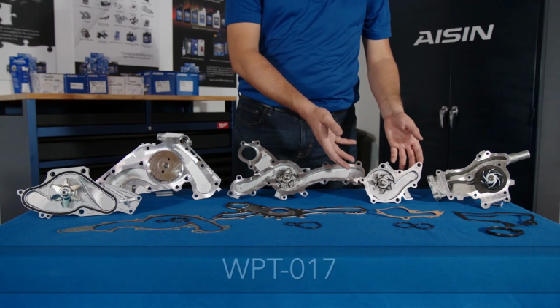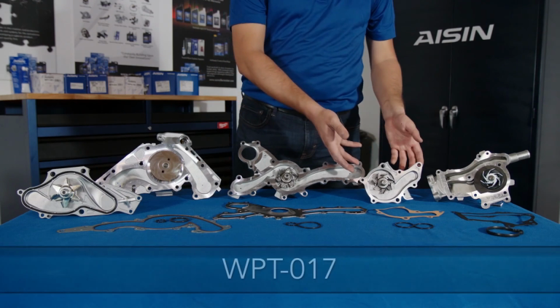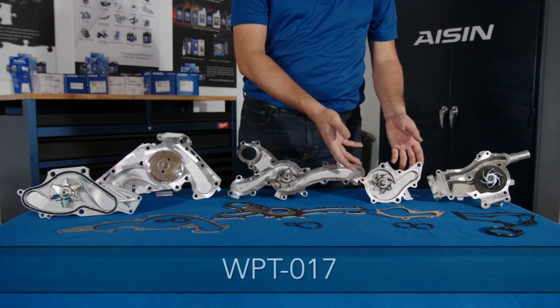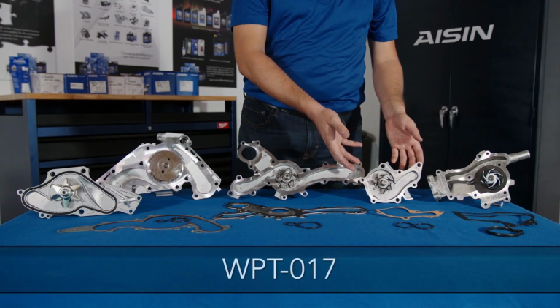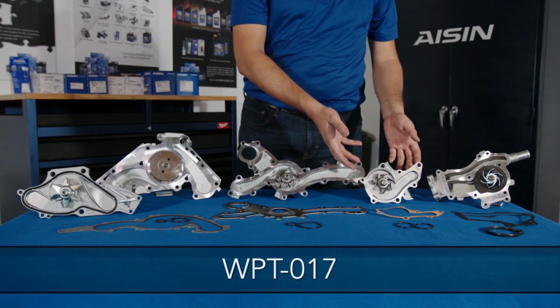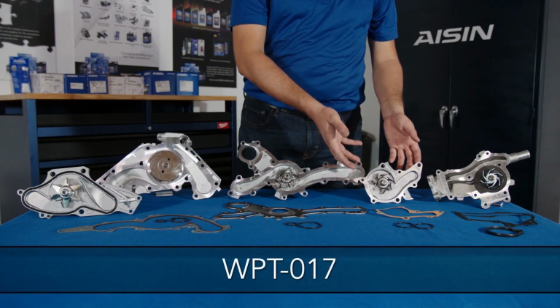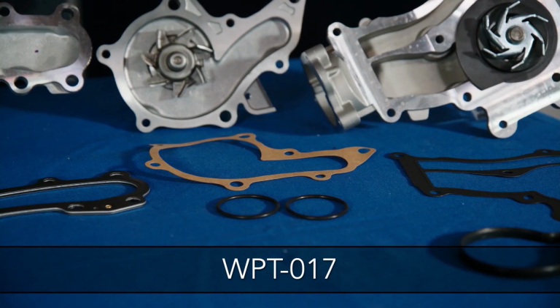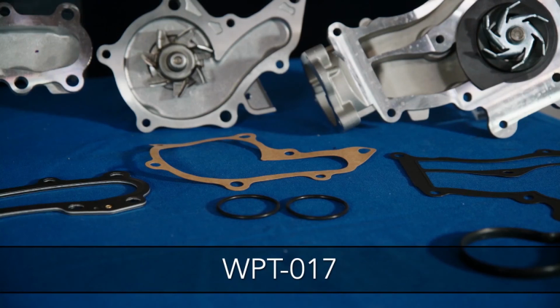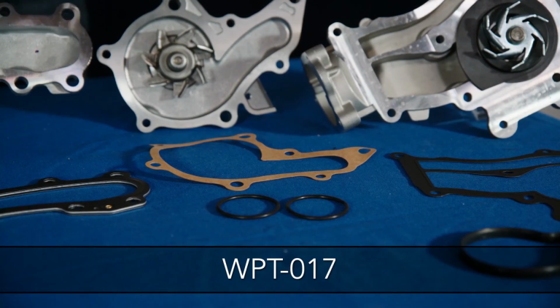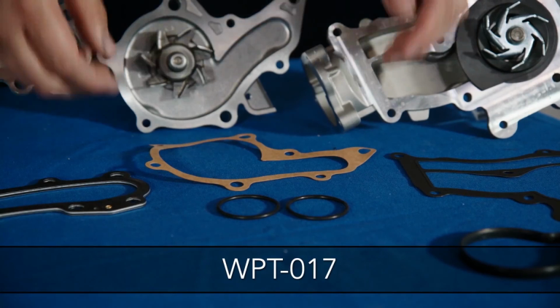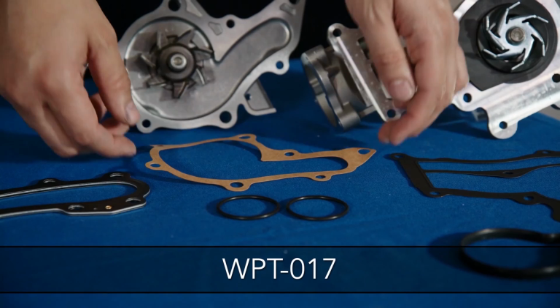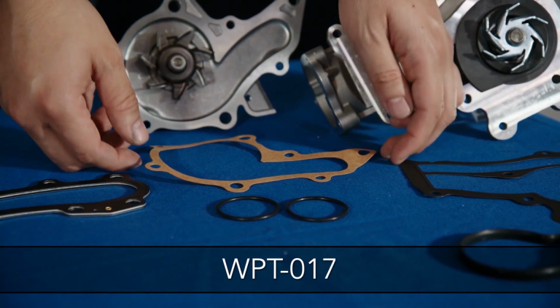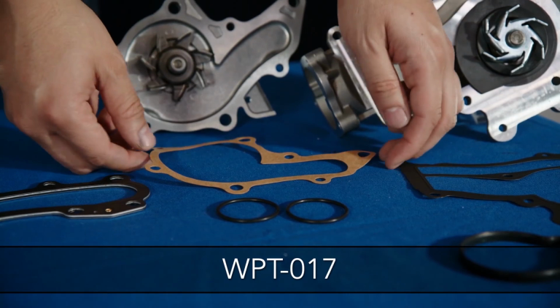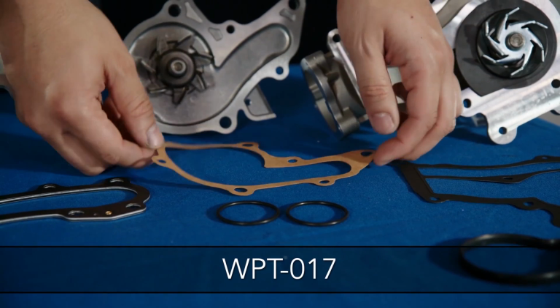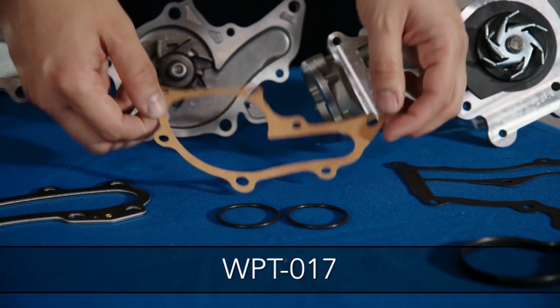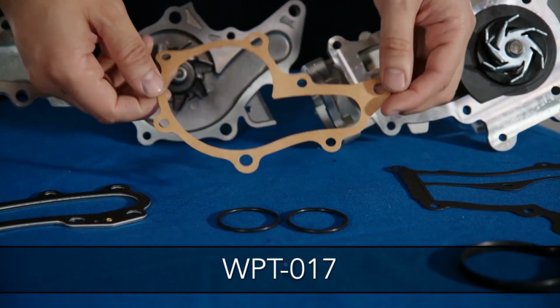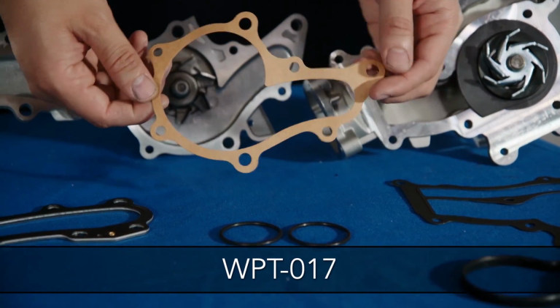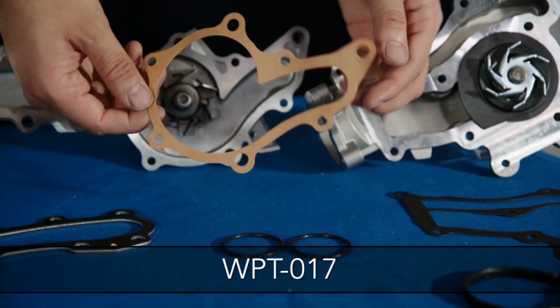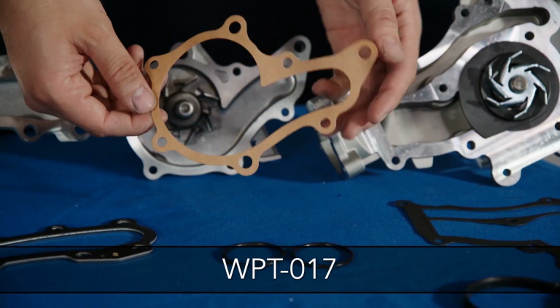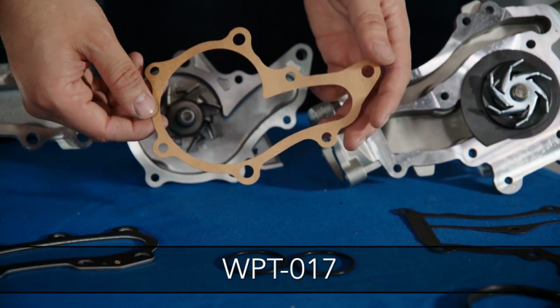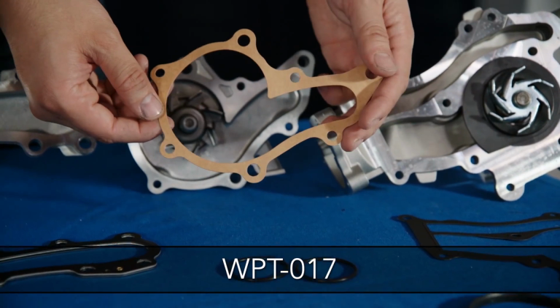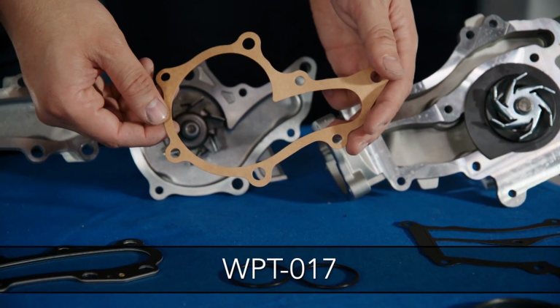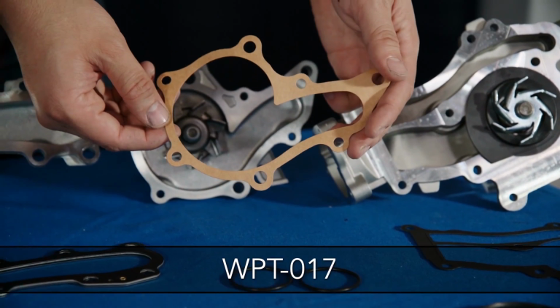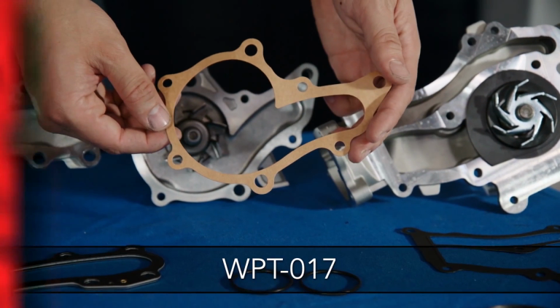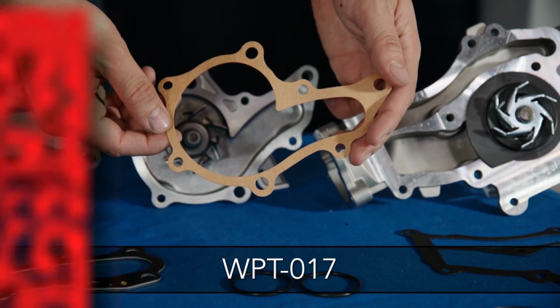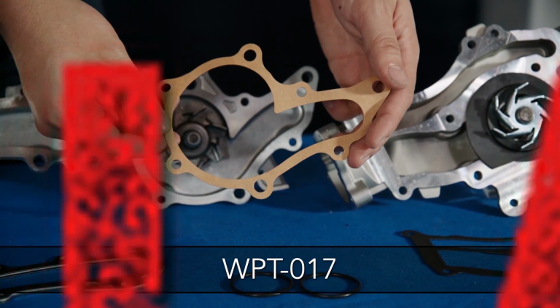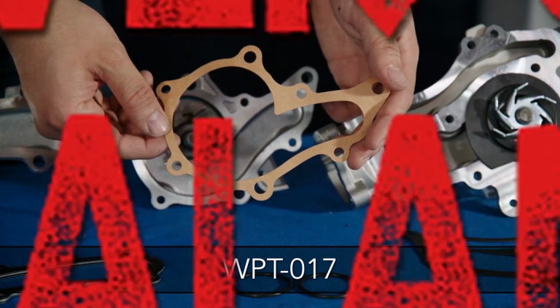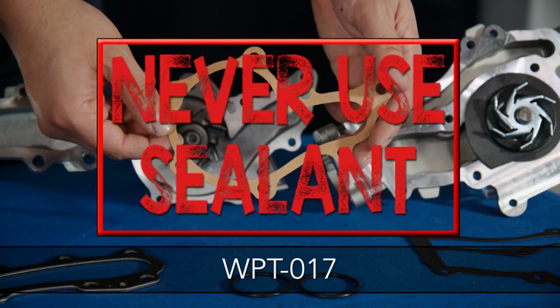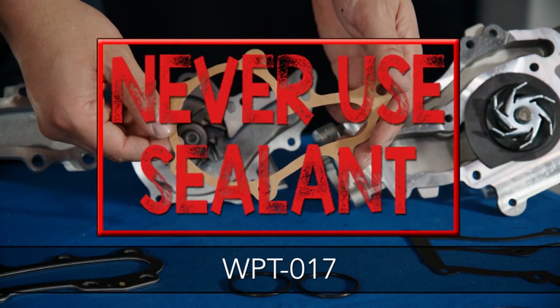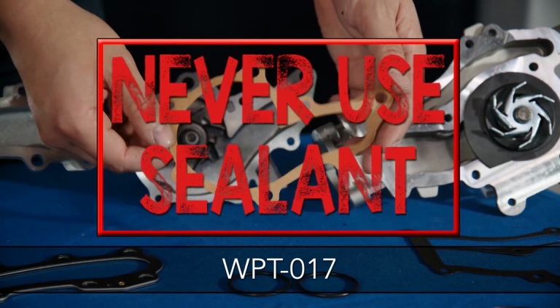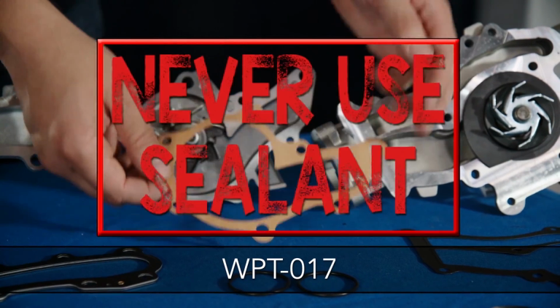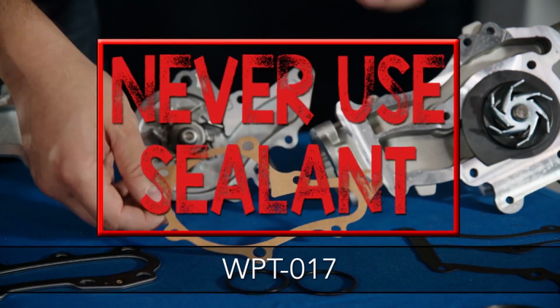The WPT017 uses a standard paper gasket — never use sealant.